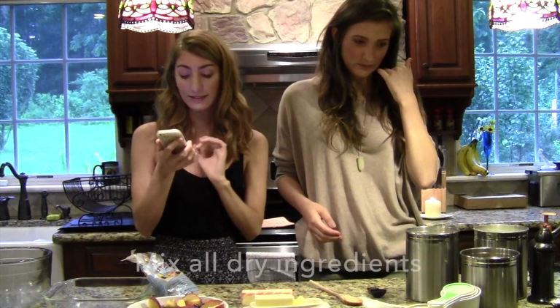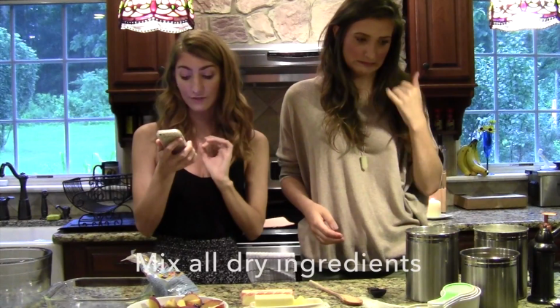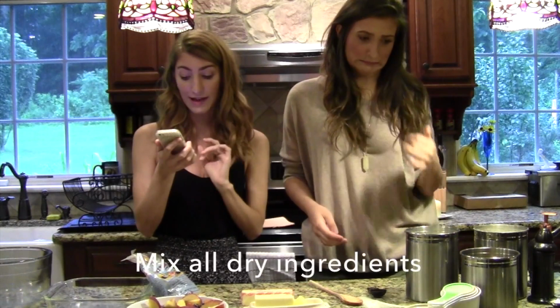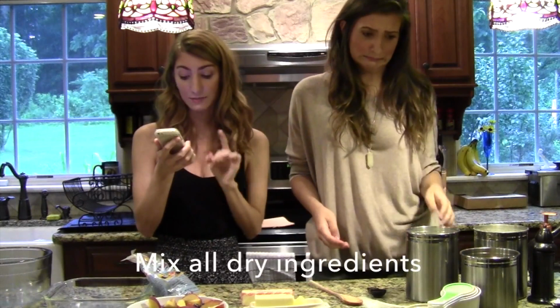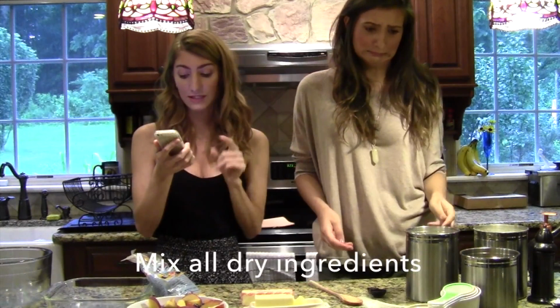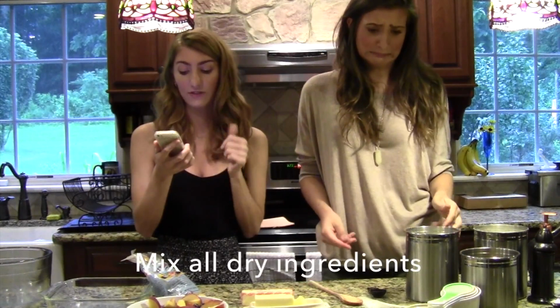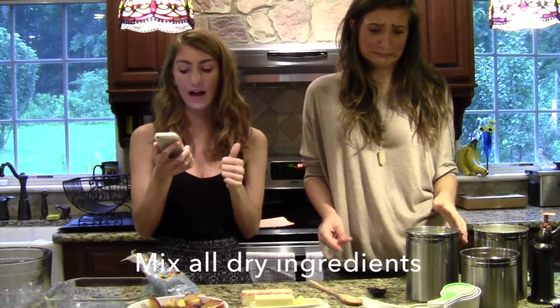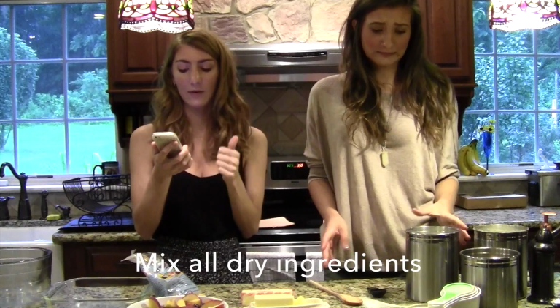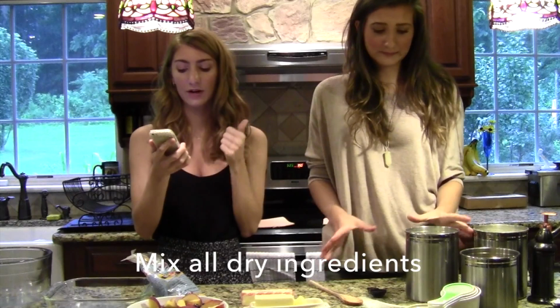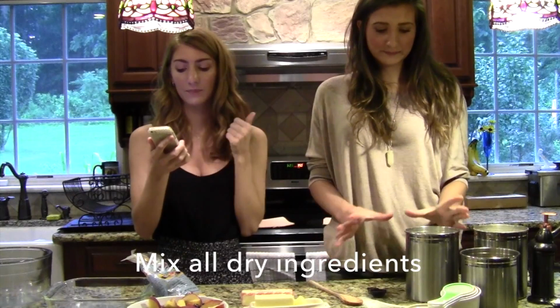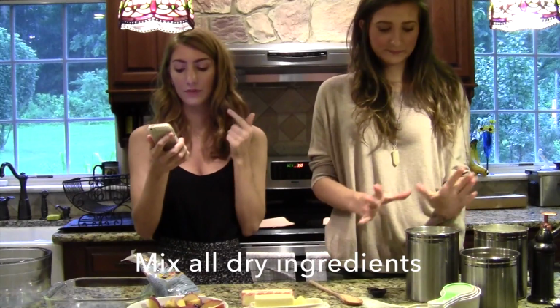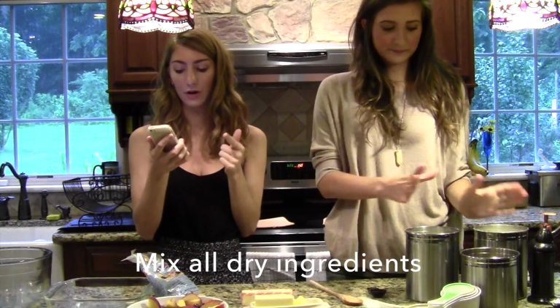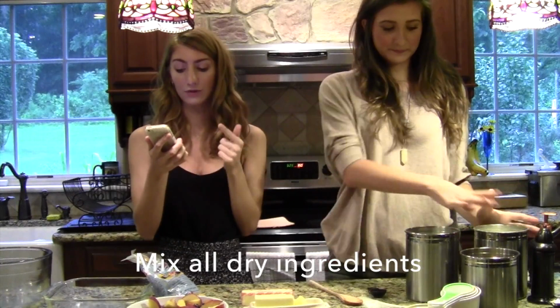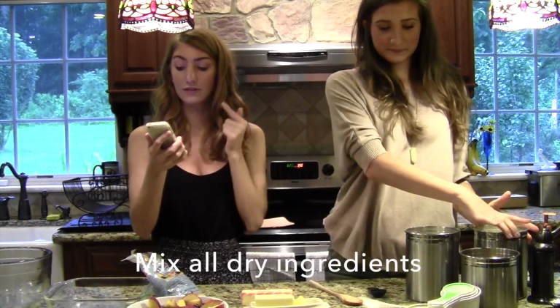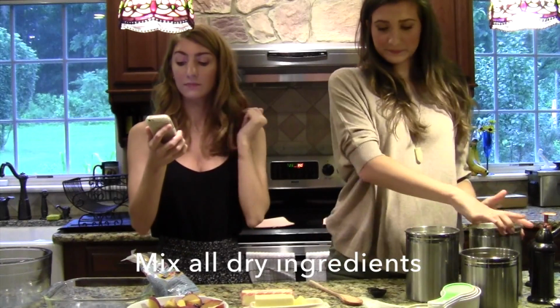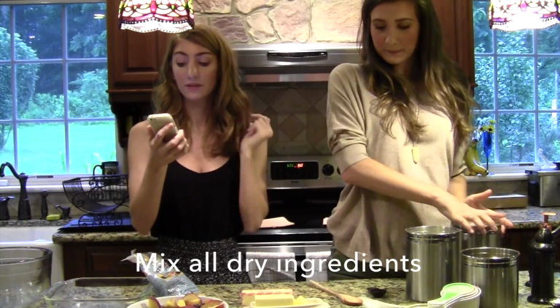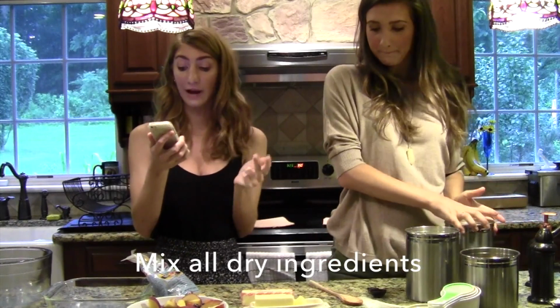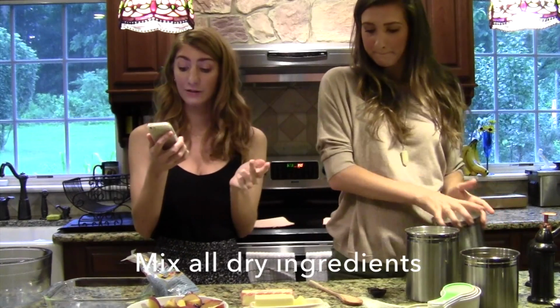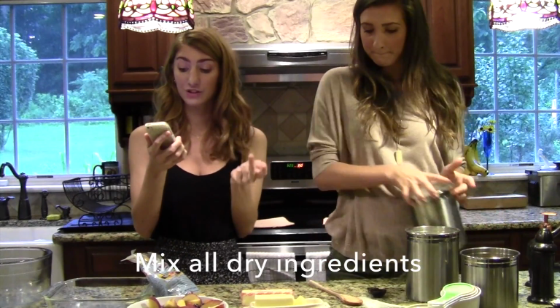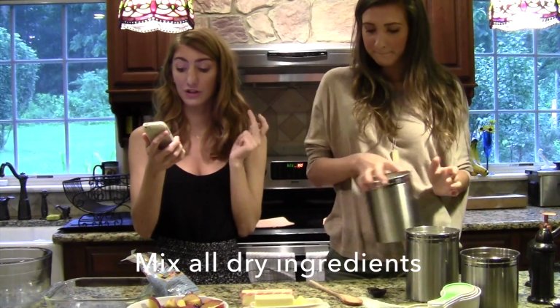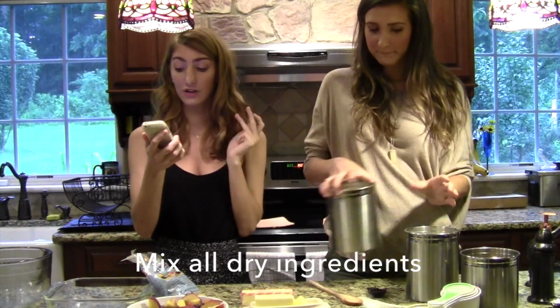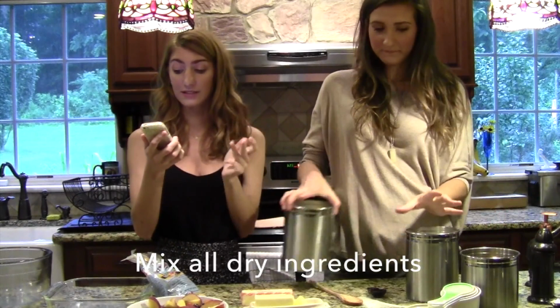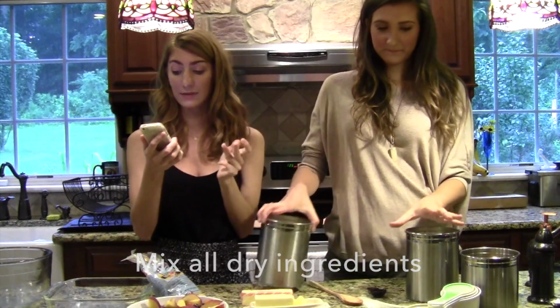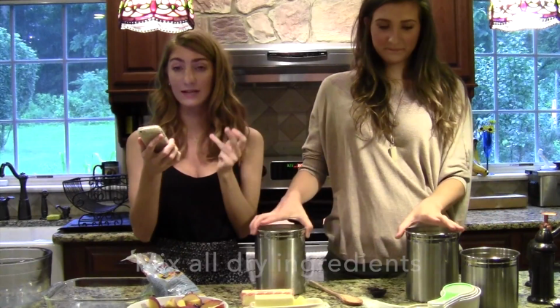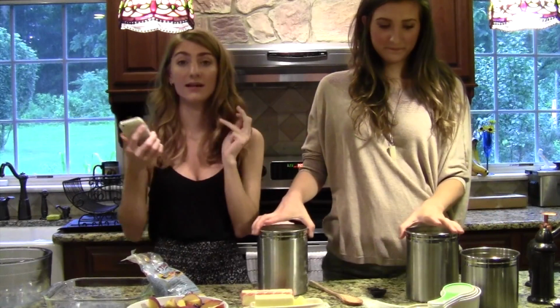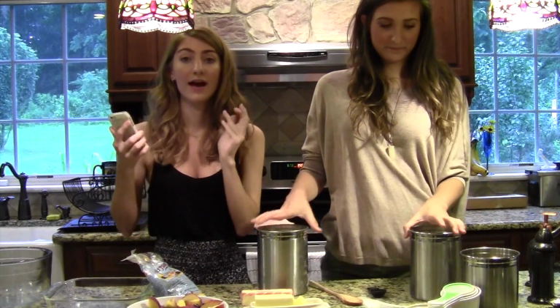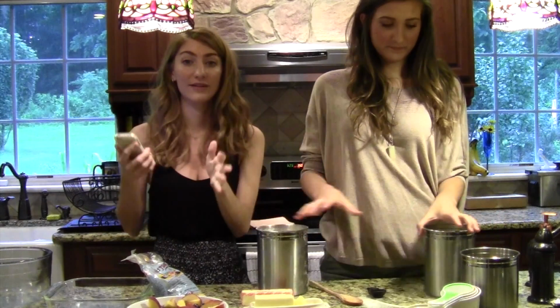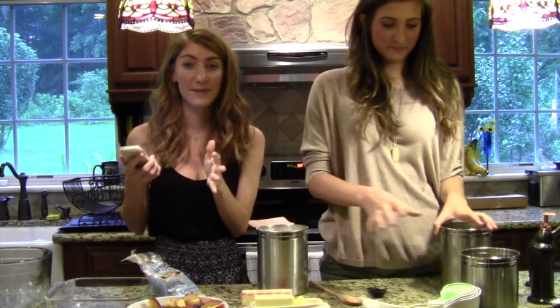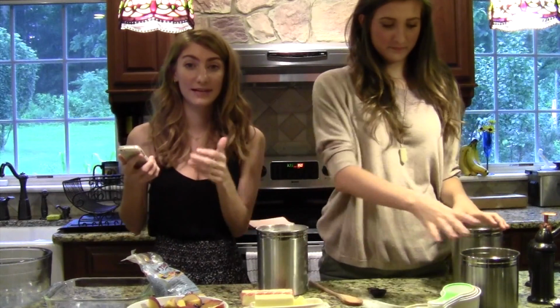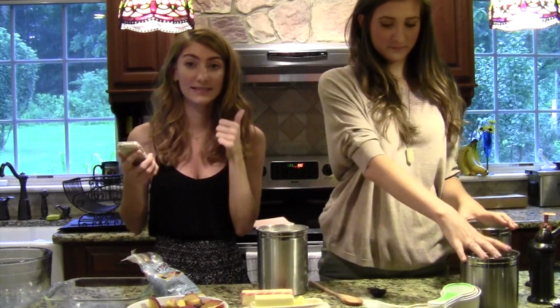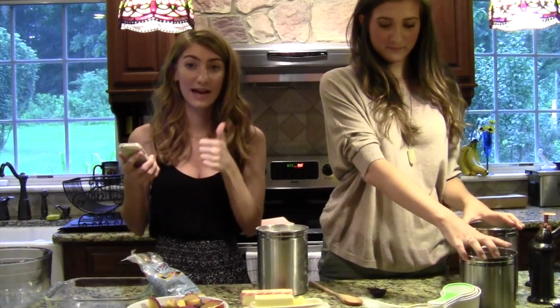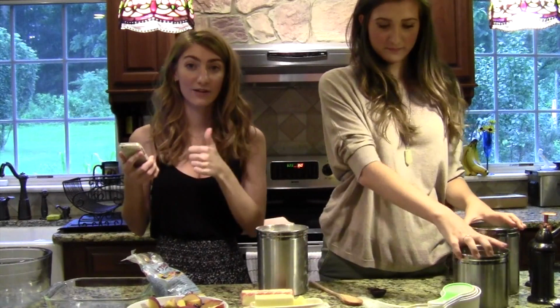Next, mix the flour, the oats, brown sugar, the cinnamon, and the nutmeg together.